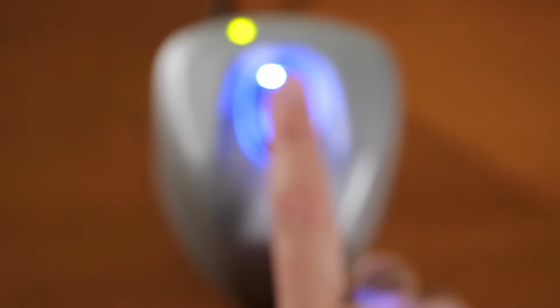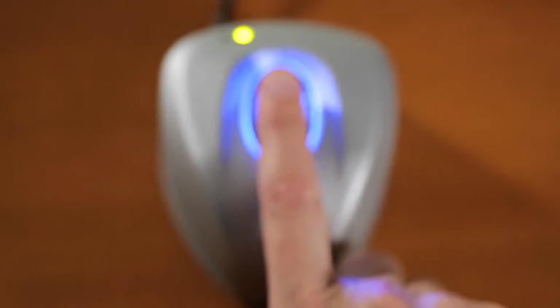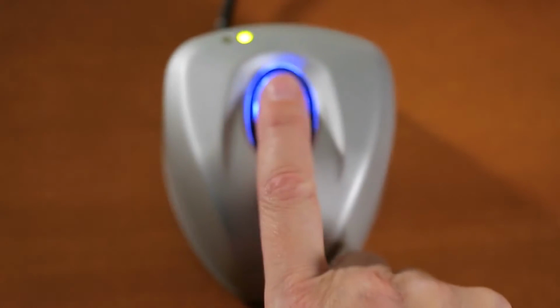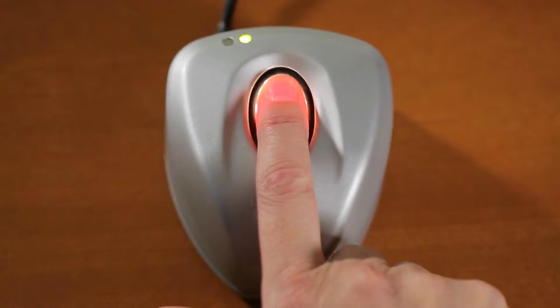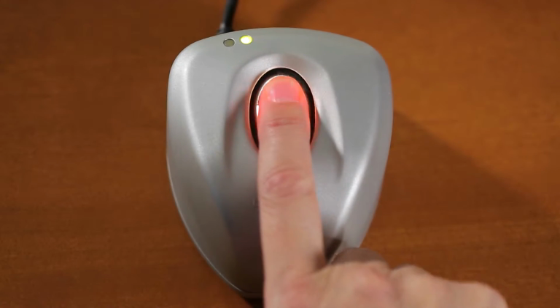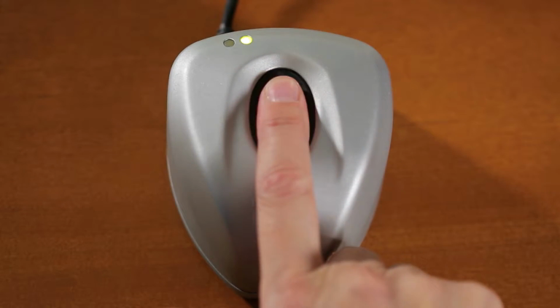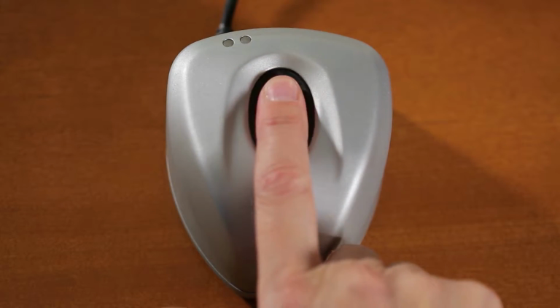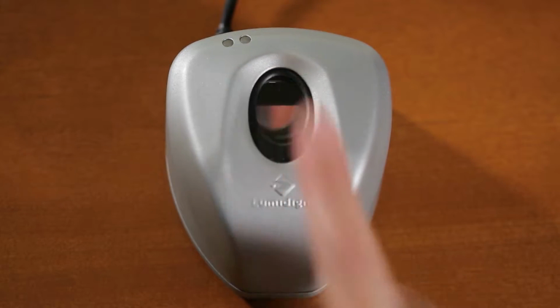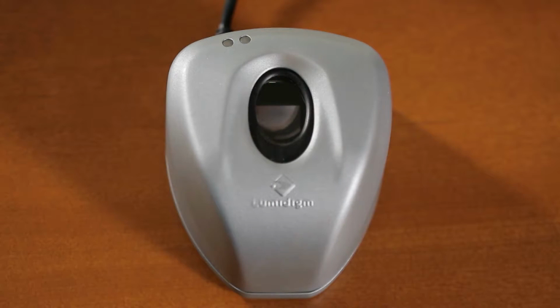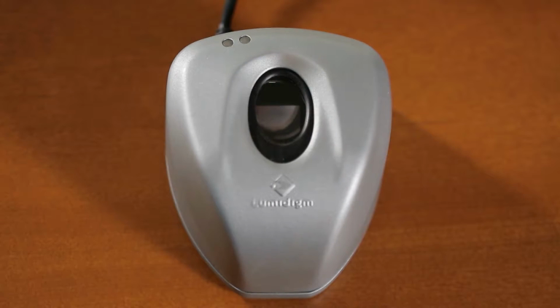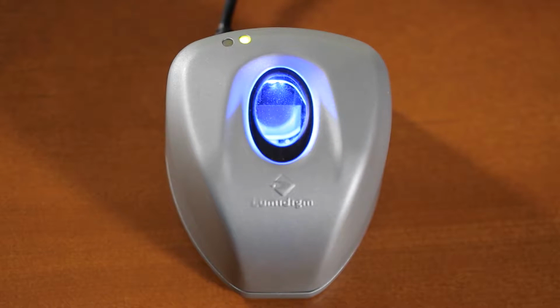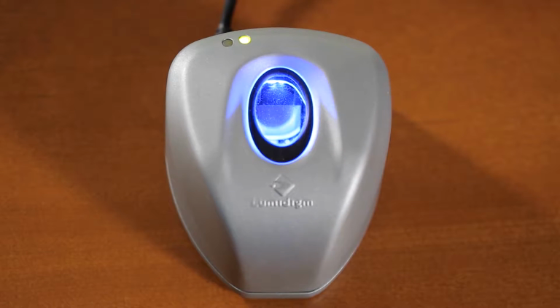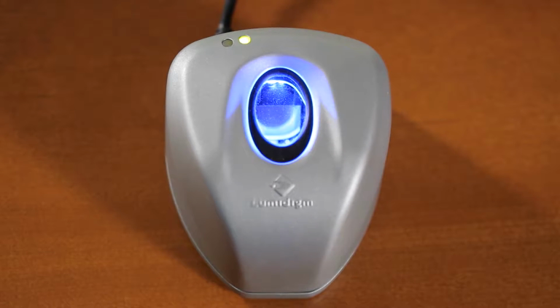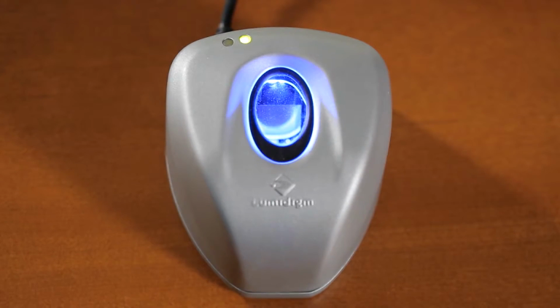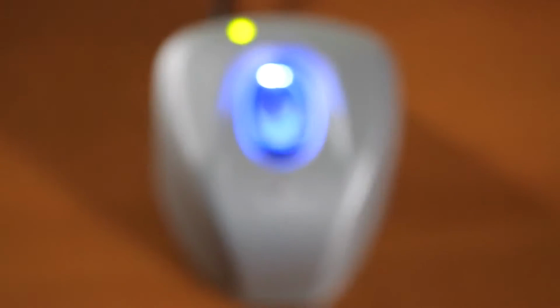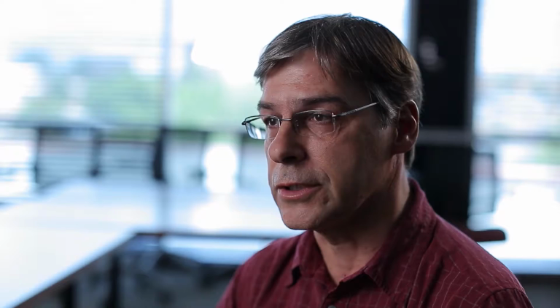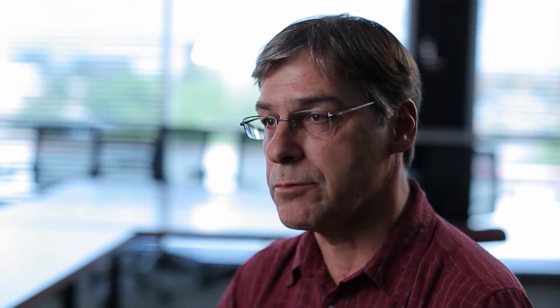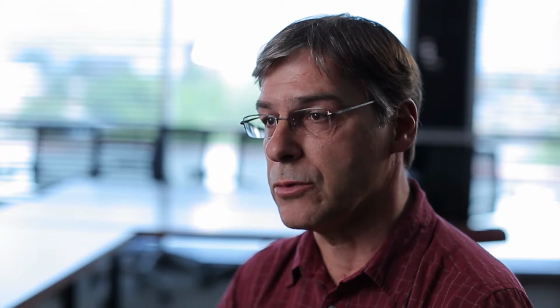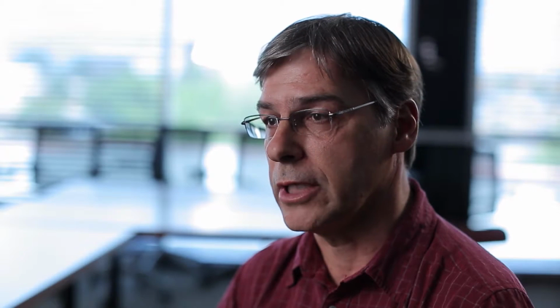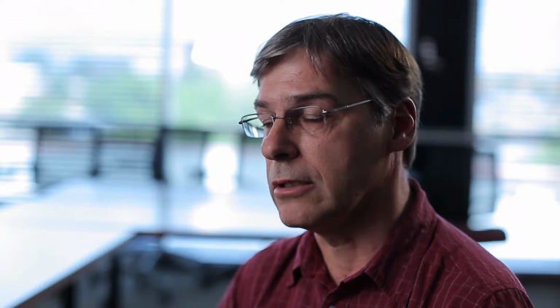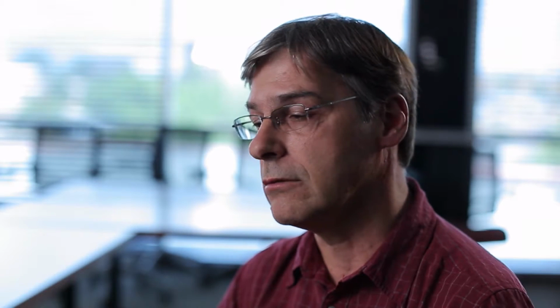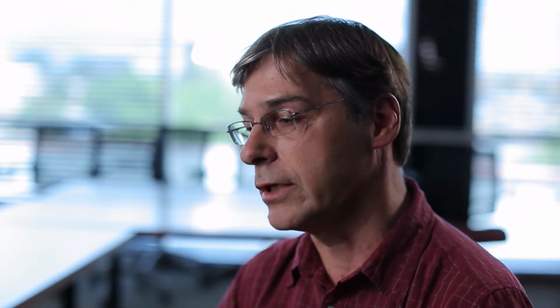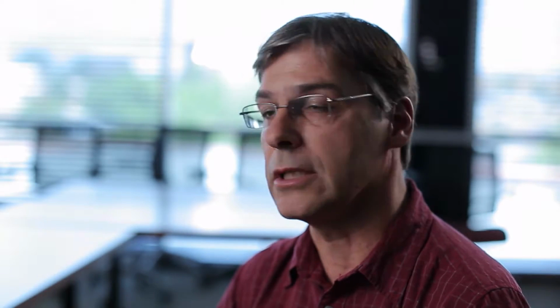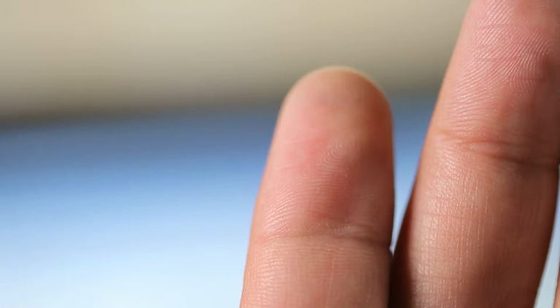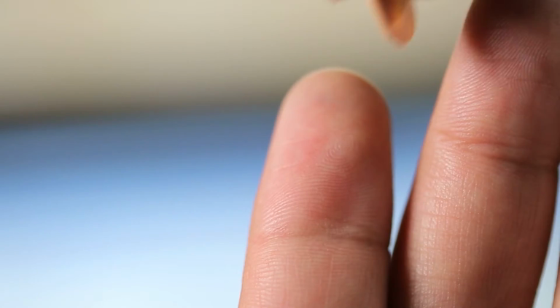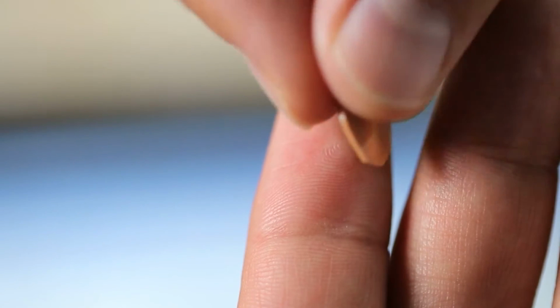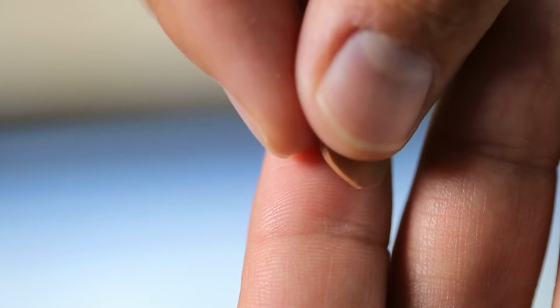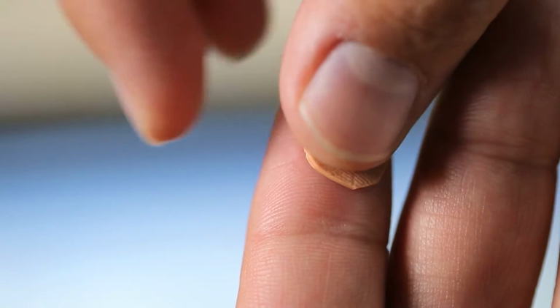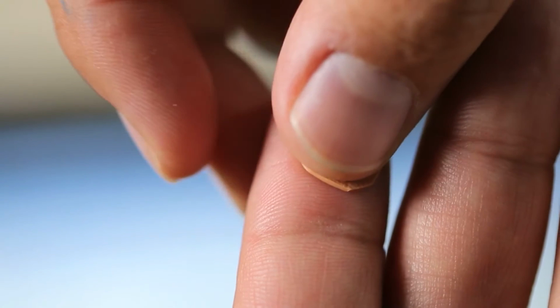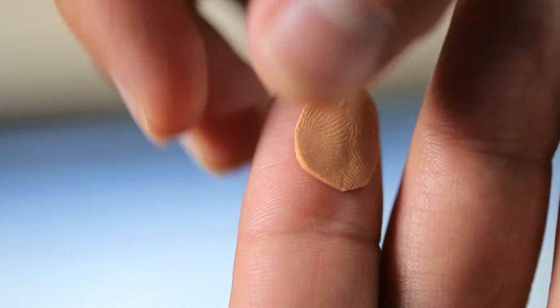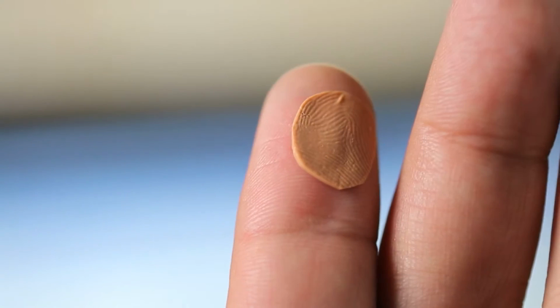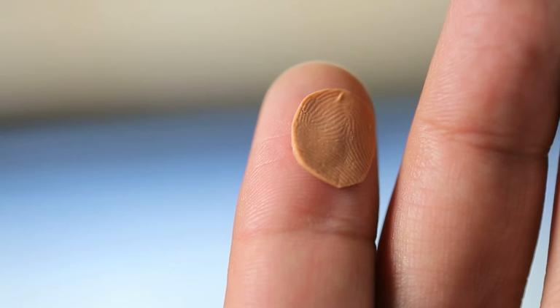Our sensor uniquely can tell the difference between real living skin and other materials.